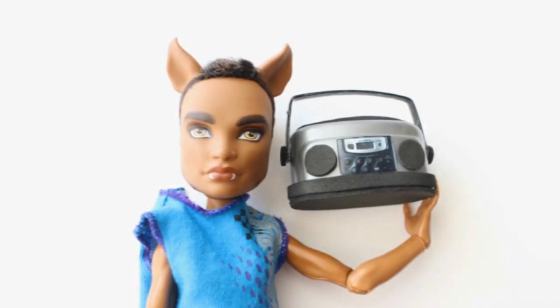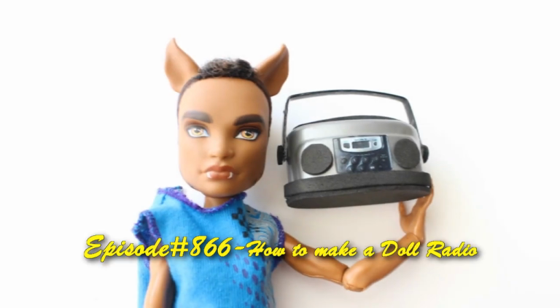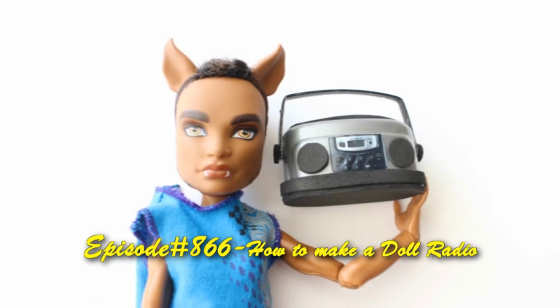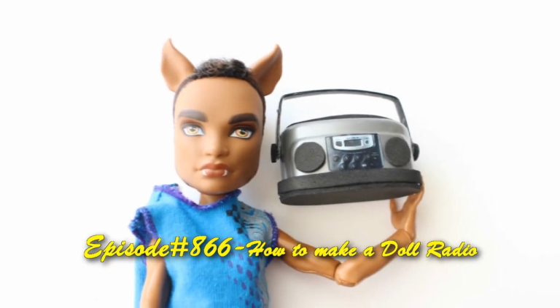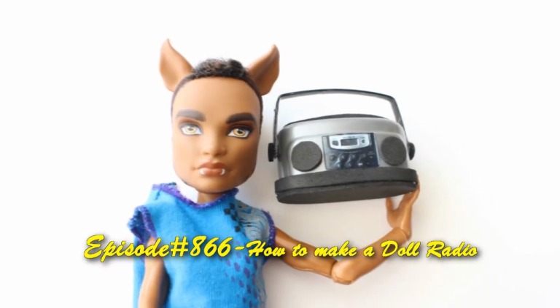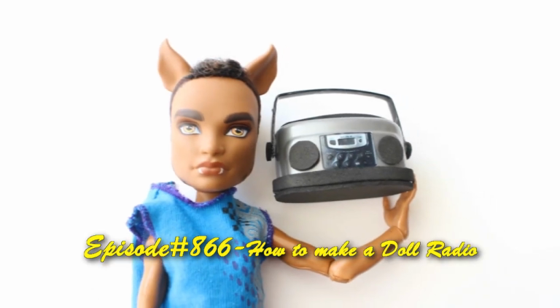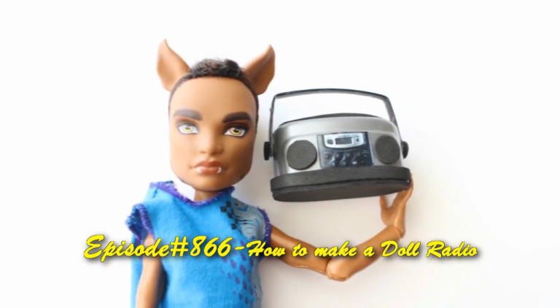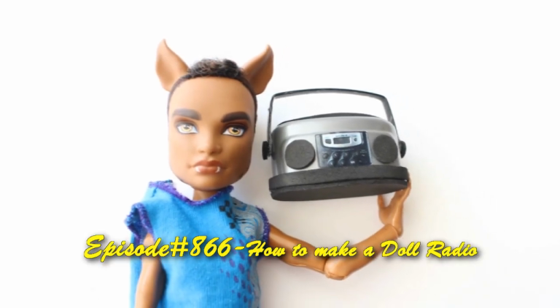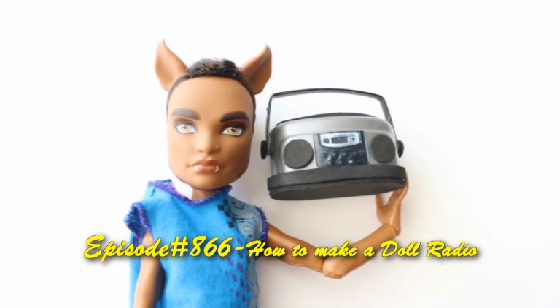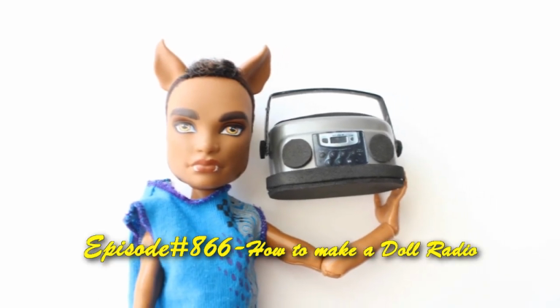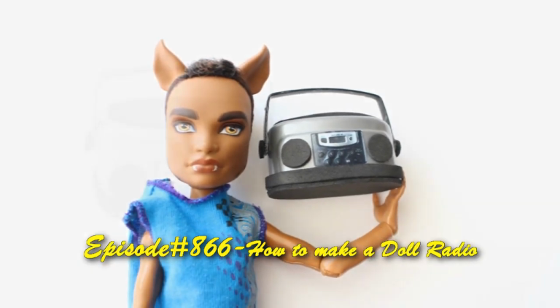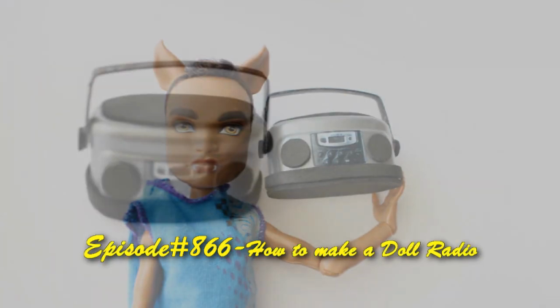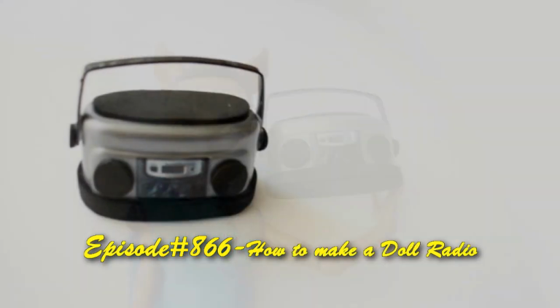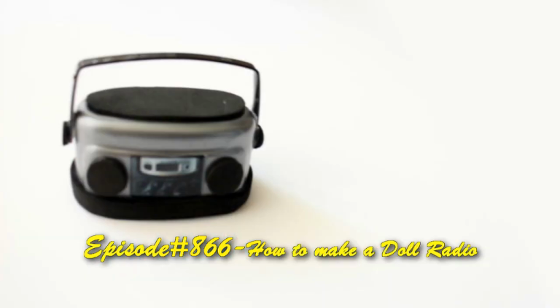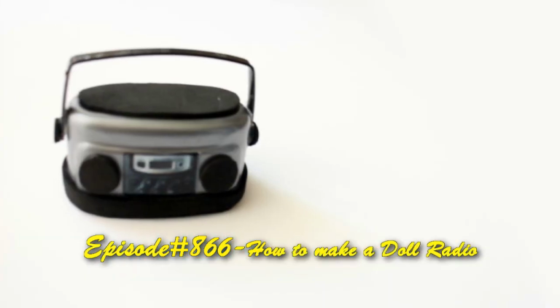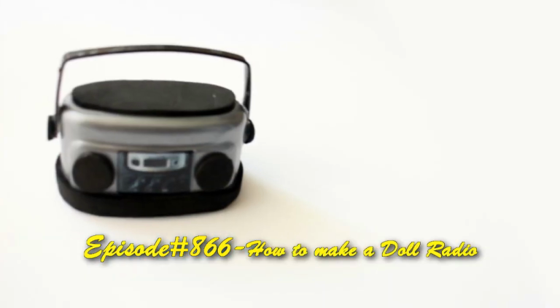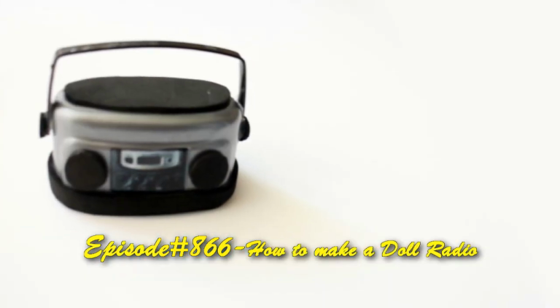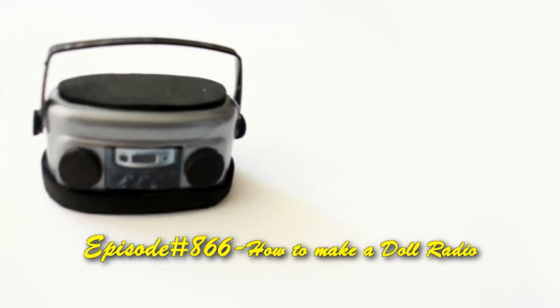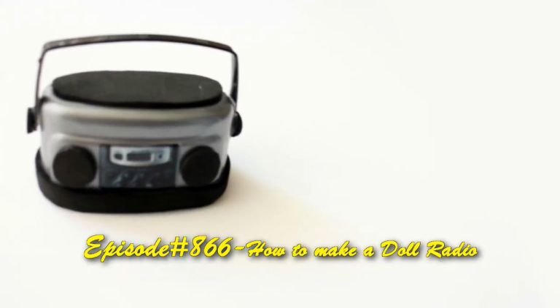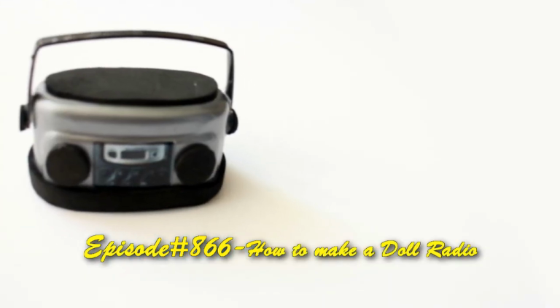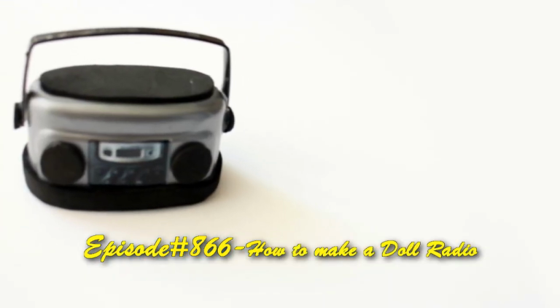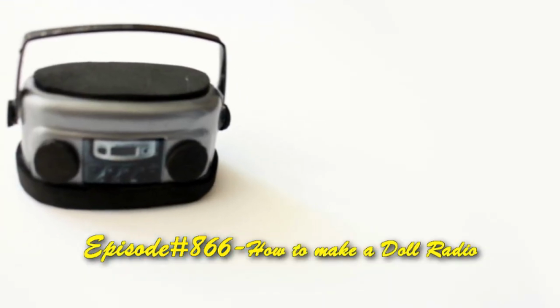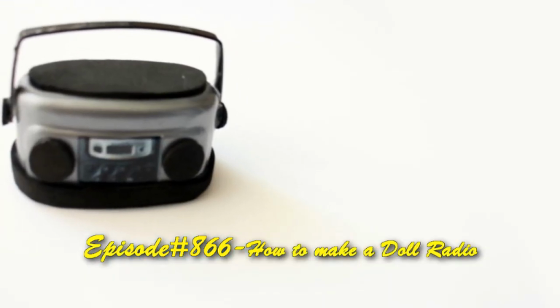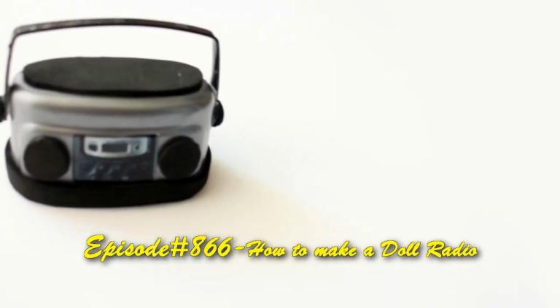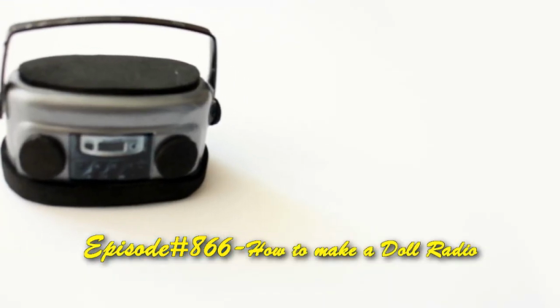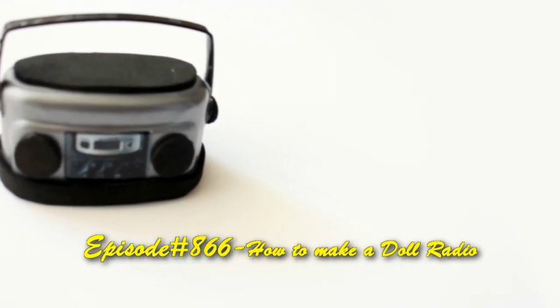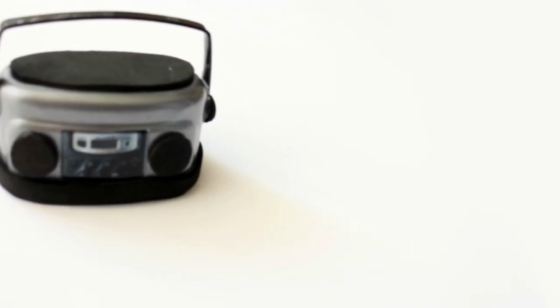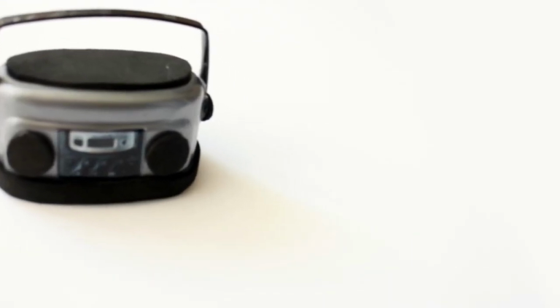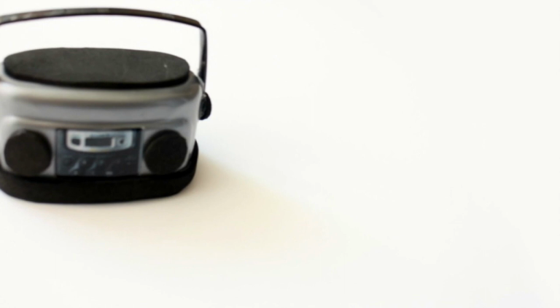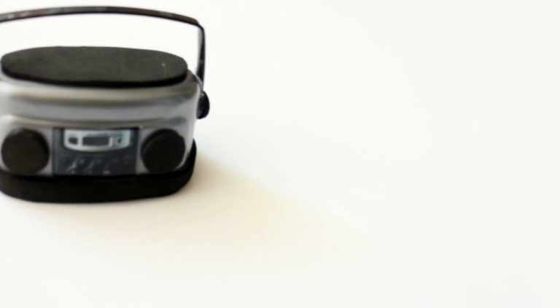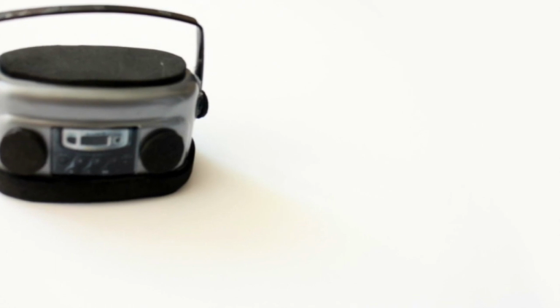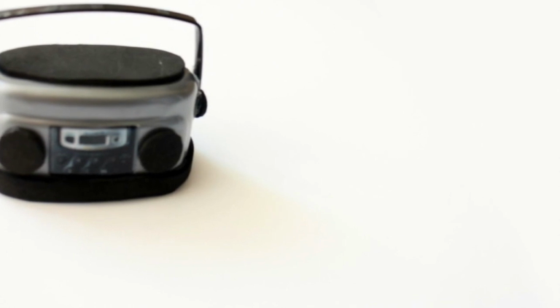Welcome to simplekidscrash.com, episode 866, how to make a doll radio.